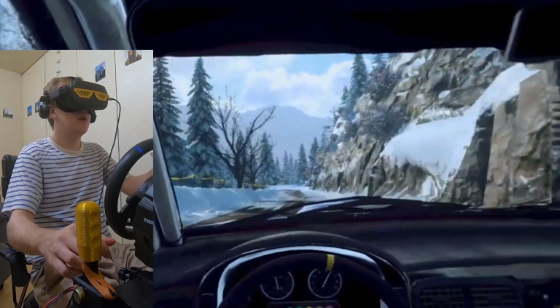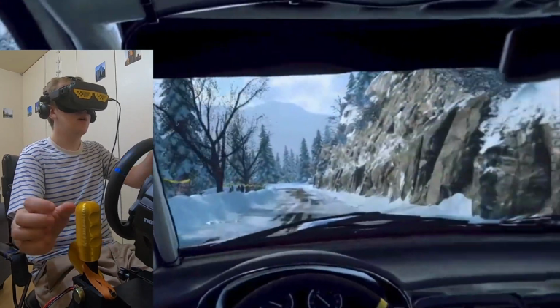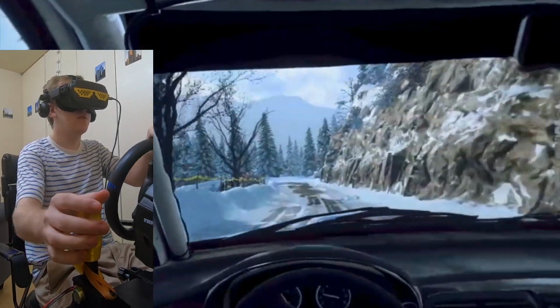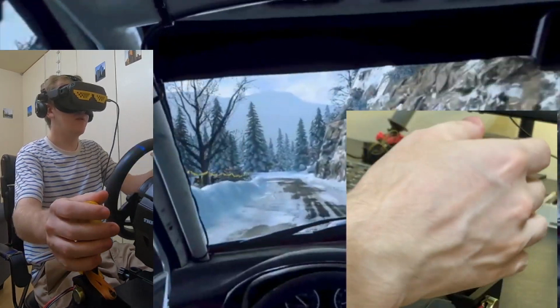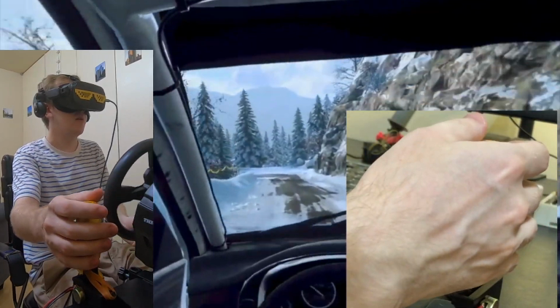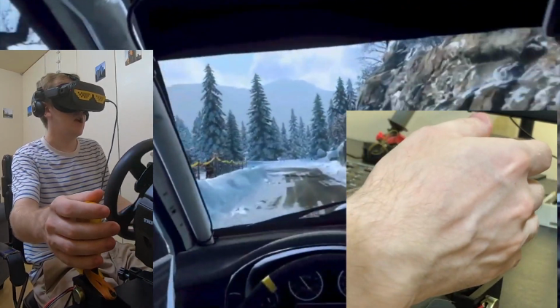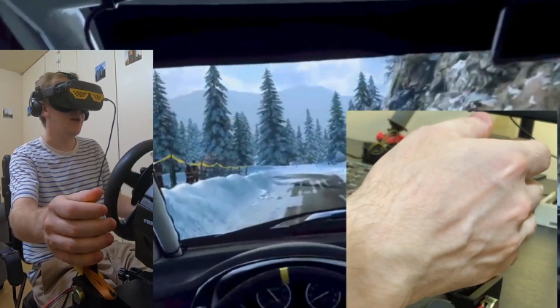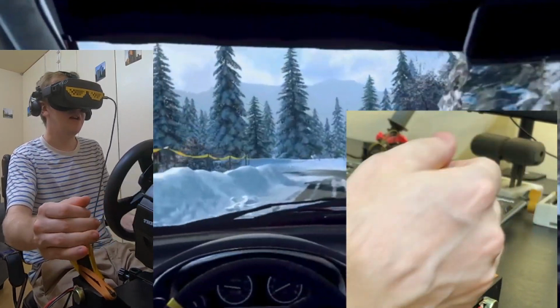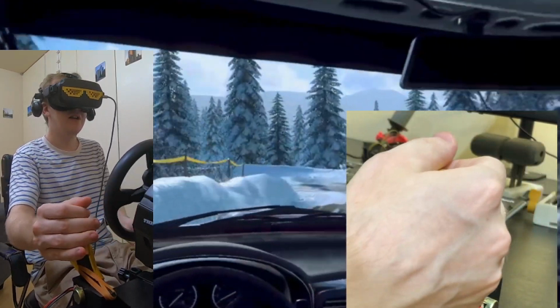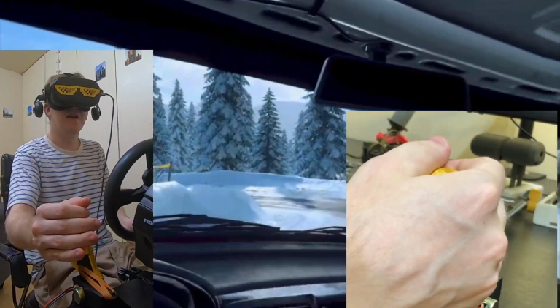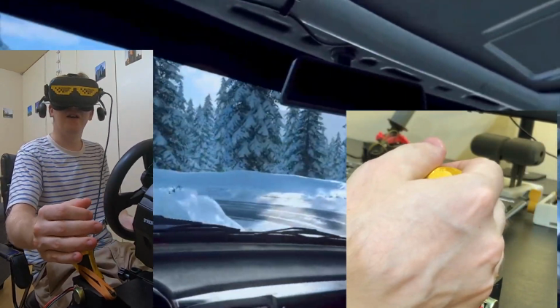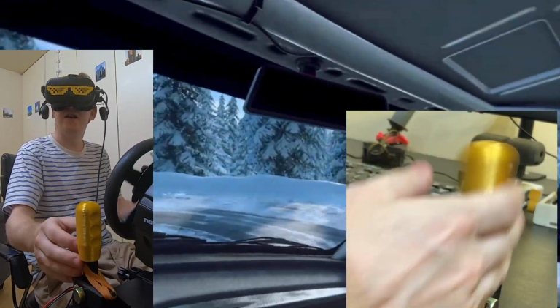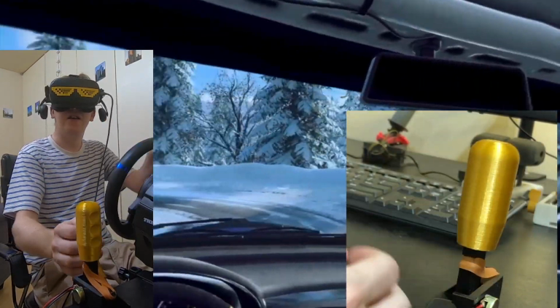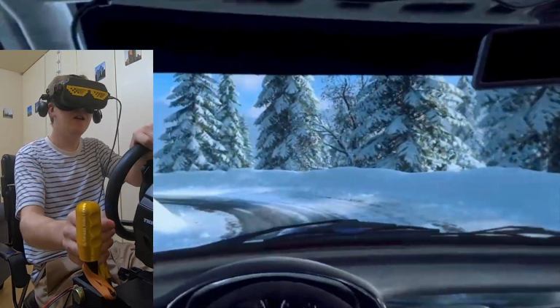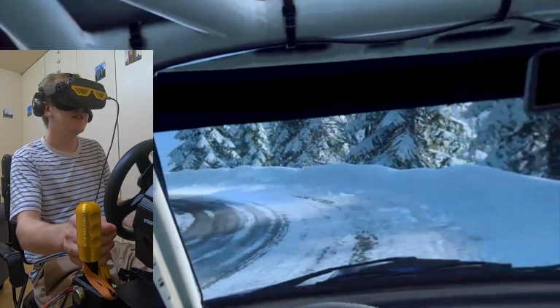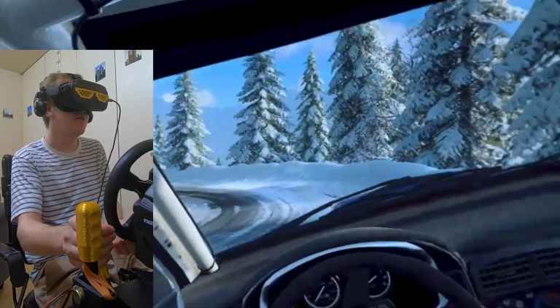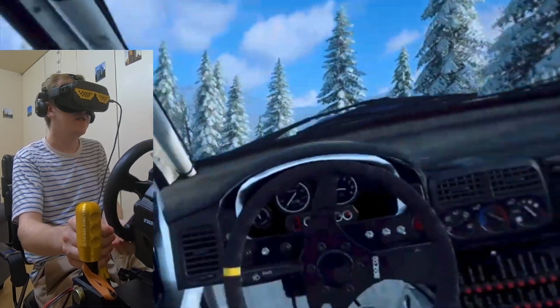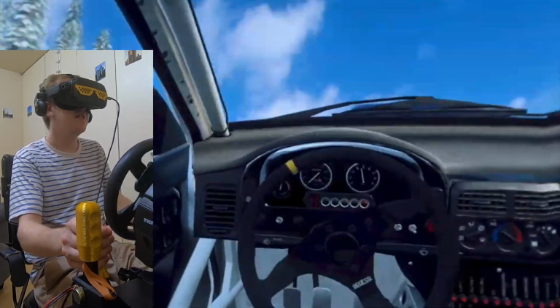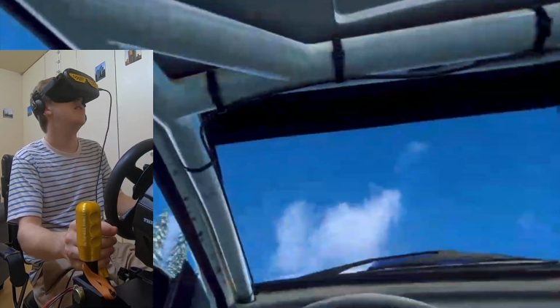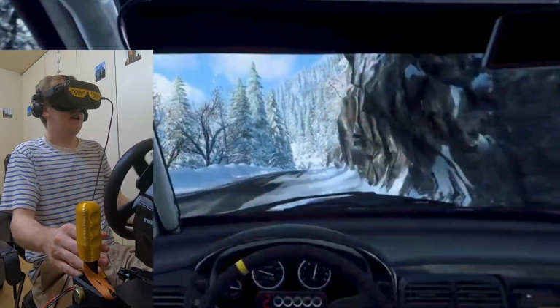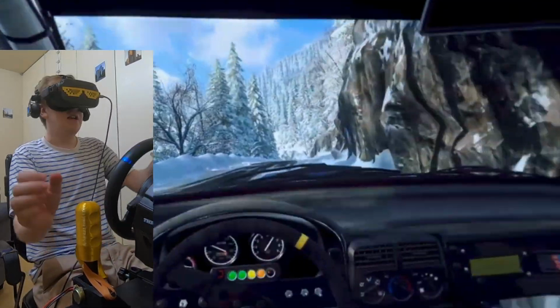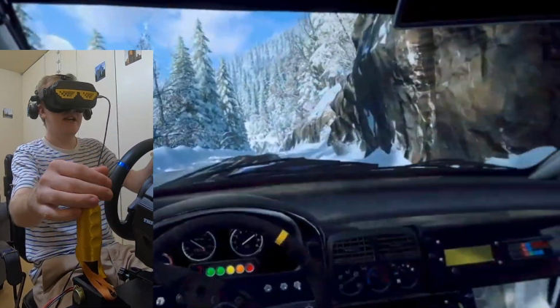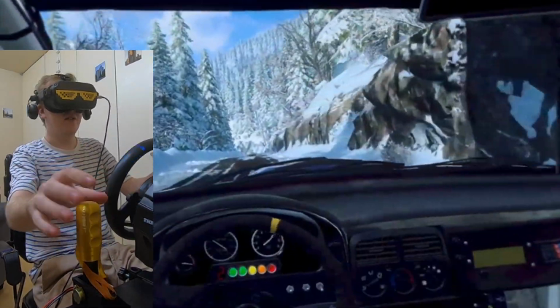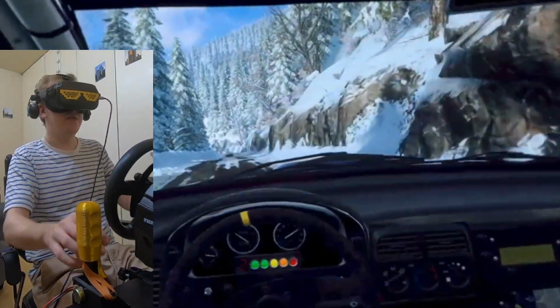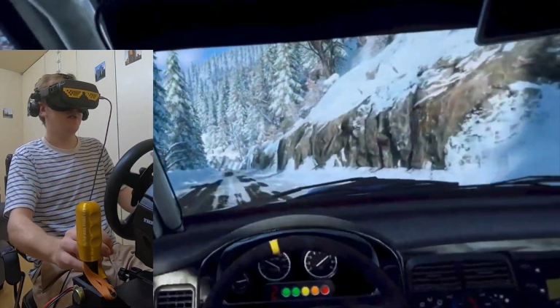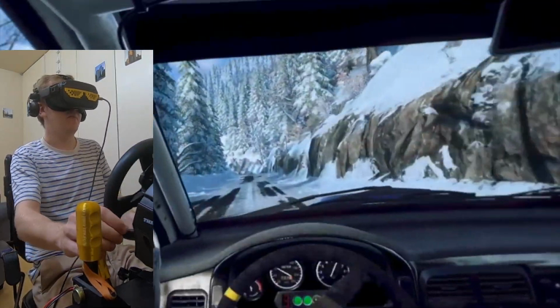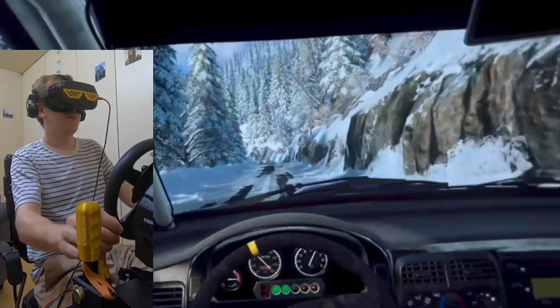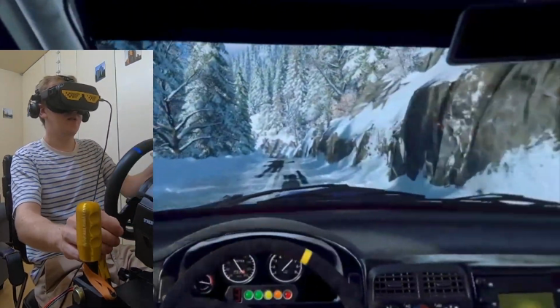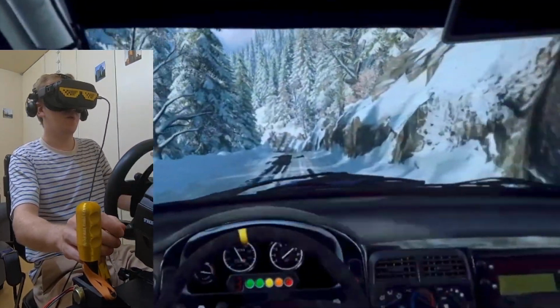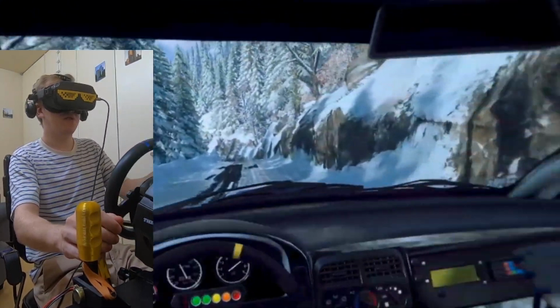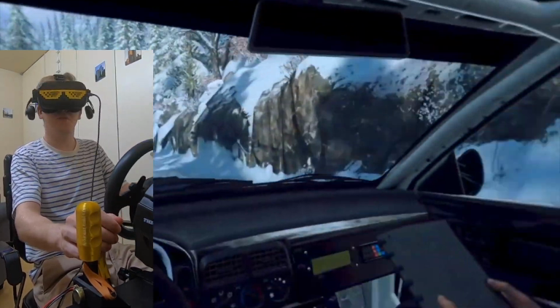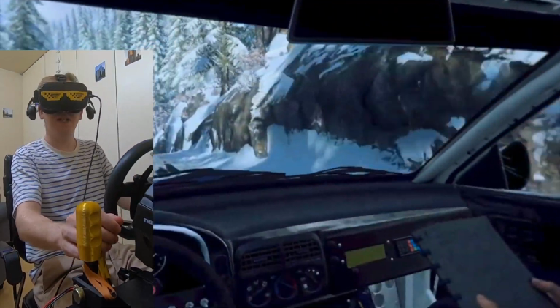Oh there we go. Hairpin! Let's go! No! It's analogue too so look forward to it please.